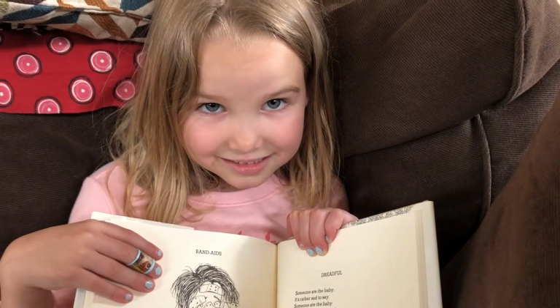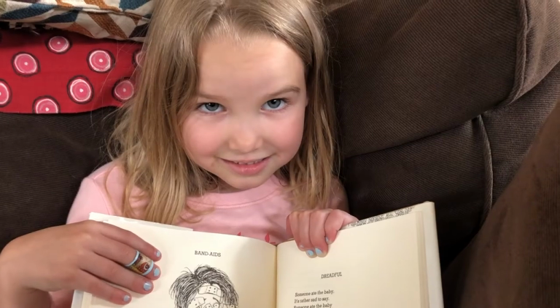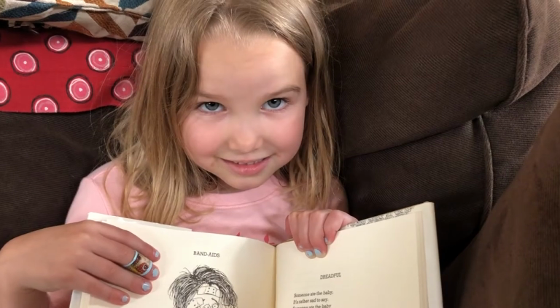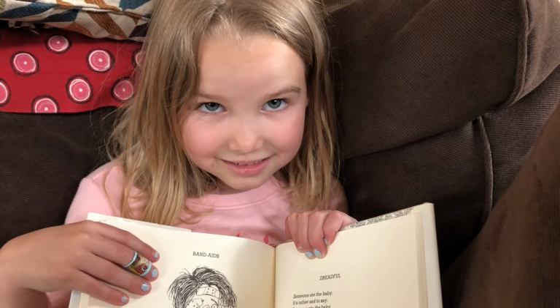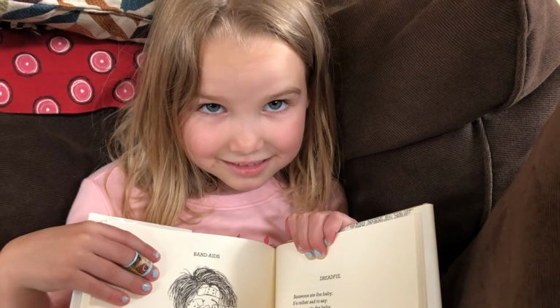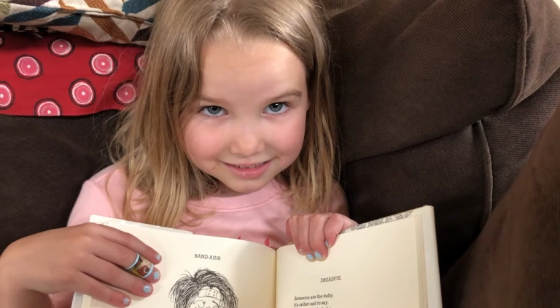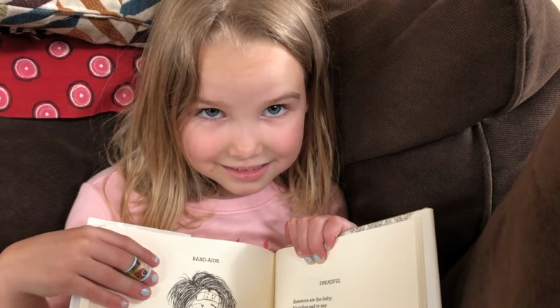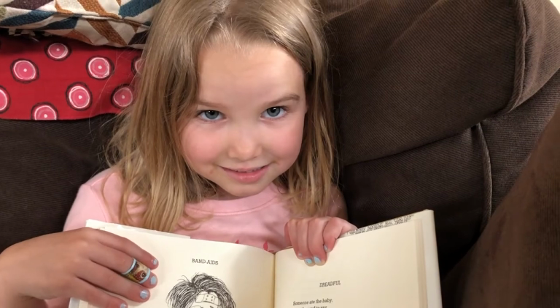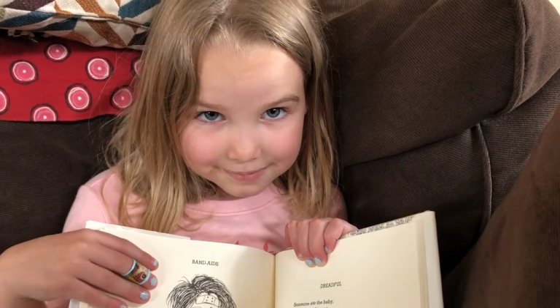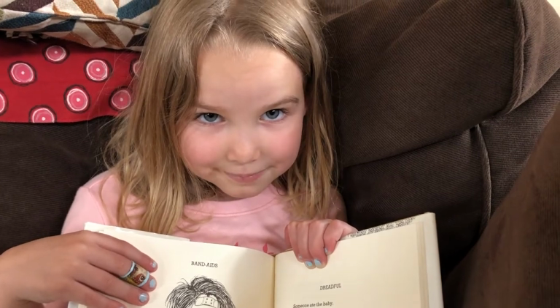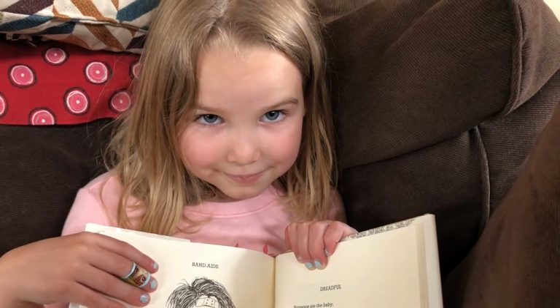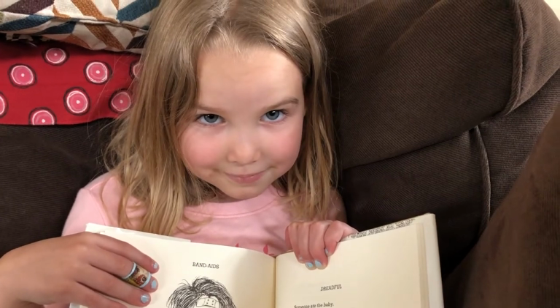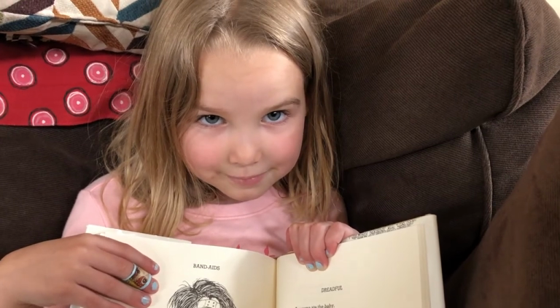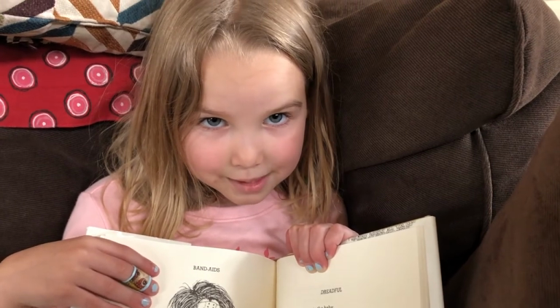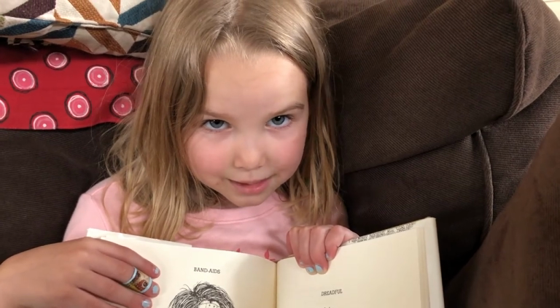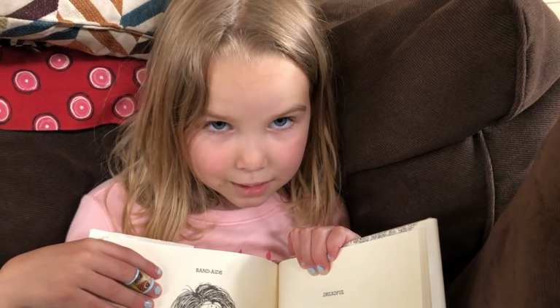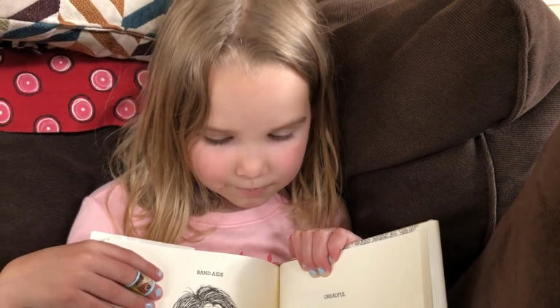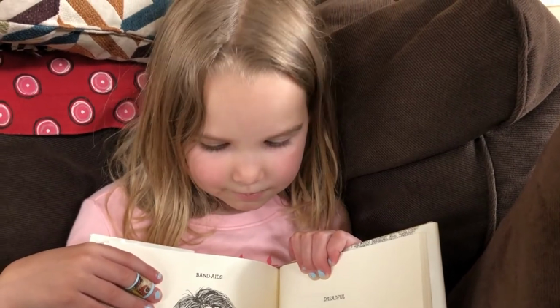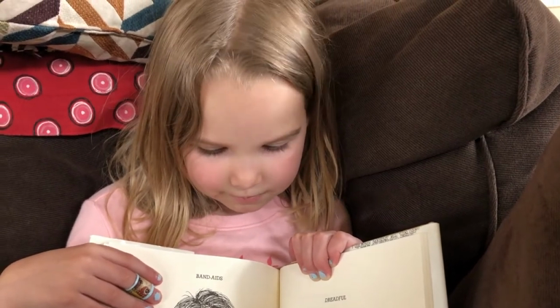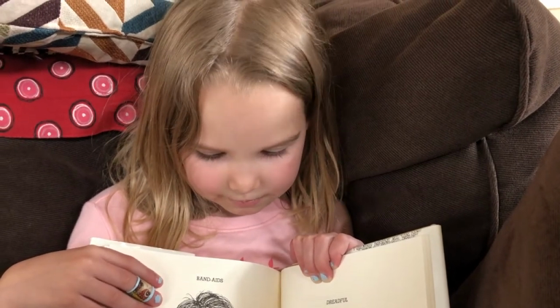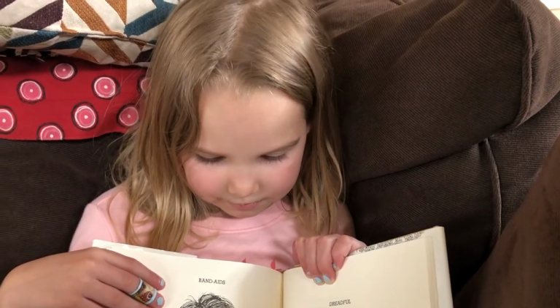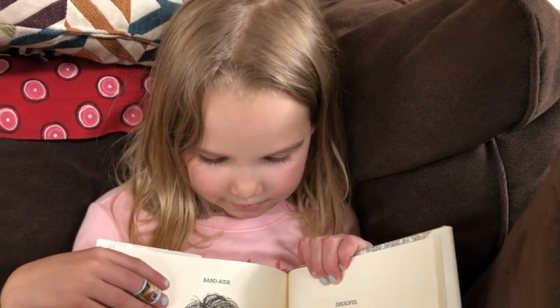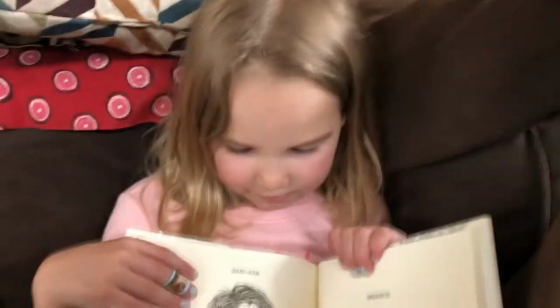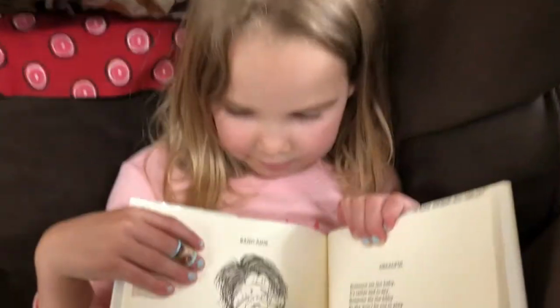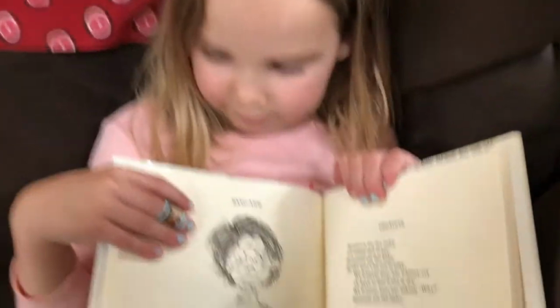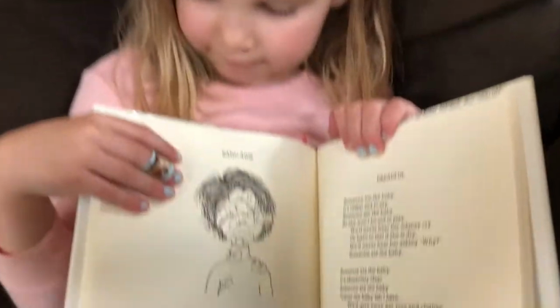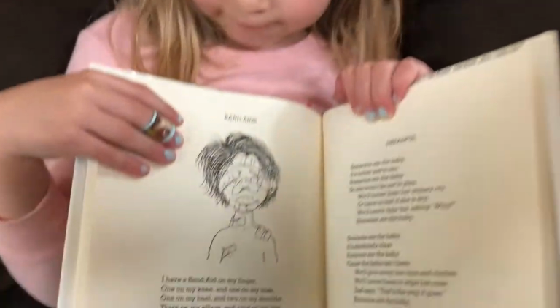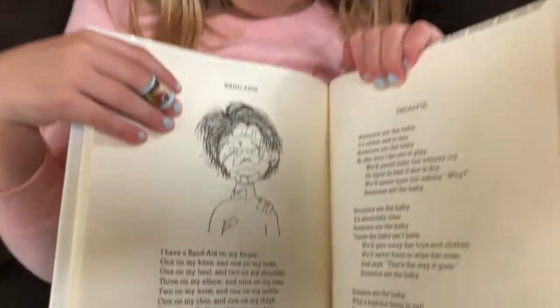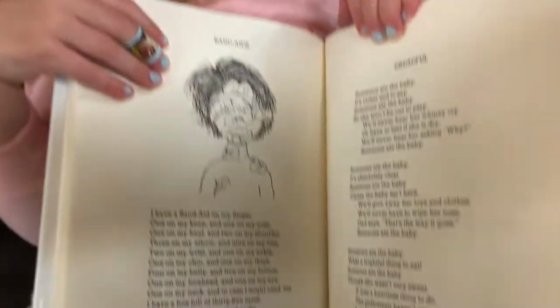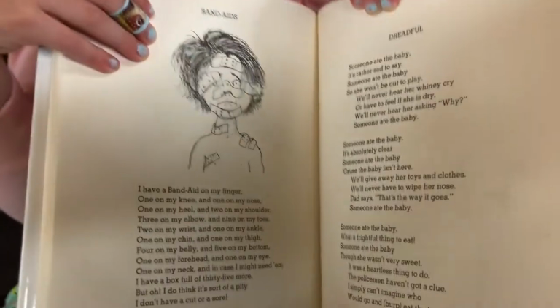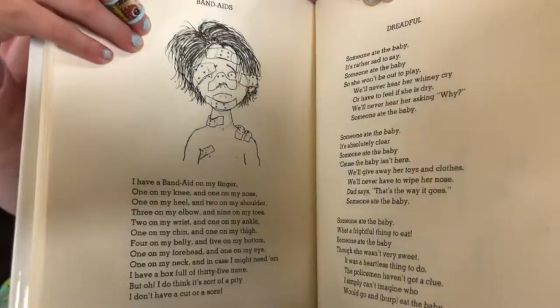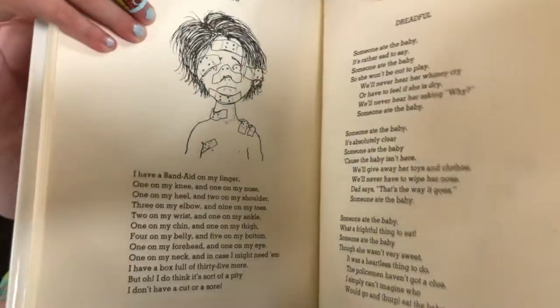Today we're going to read a poem by Shel Silverstein called Band-Aids.